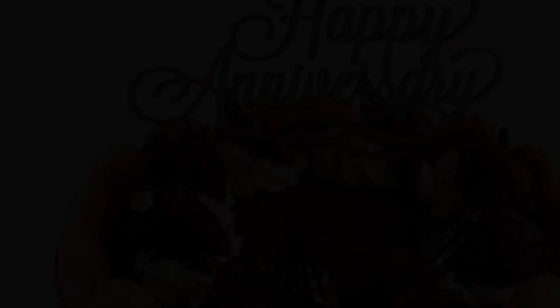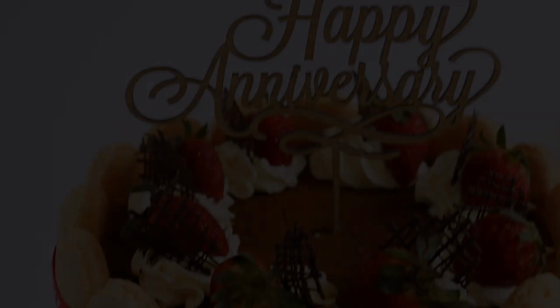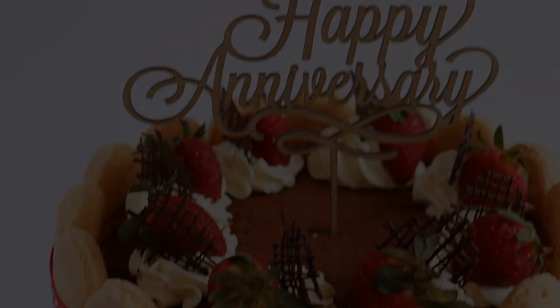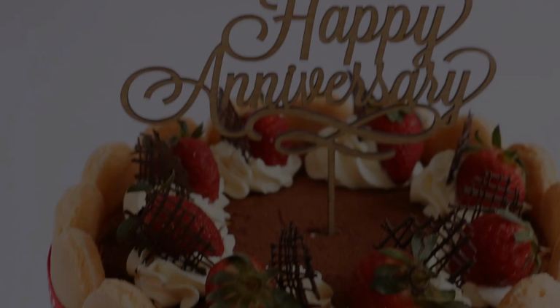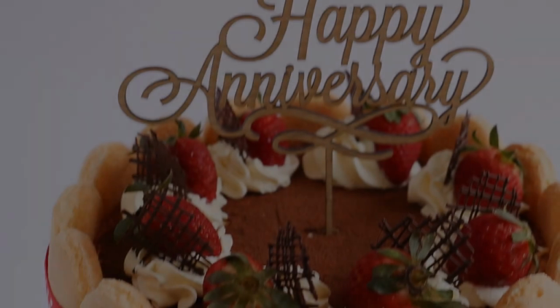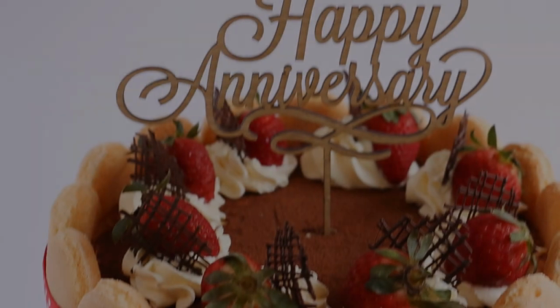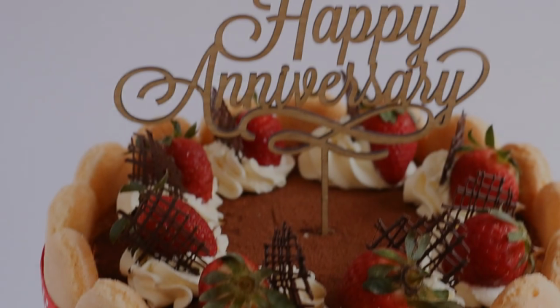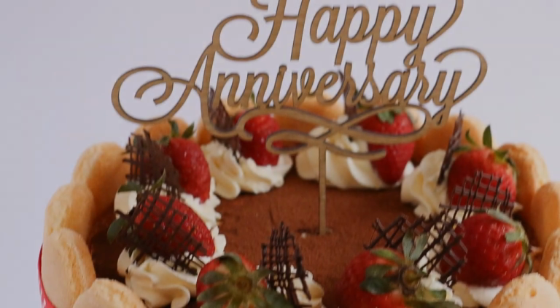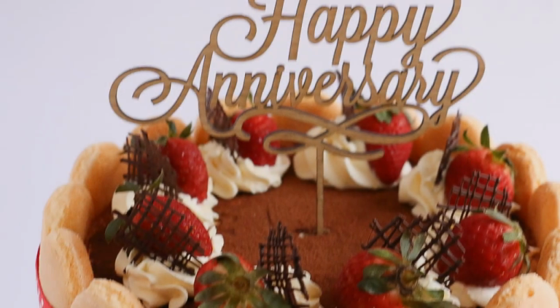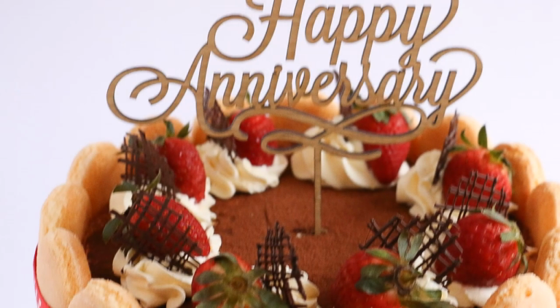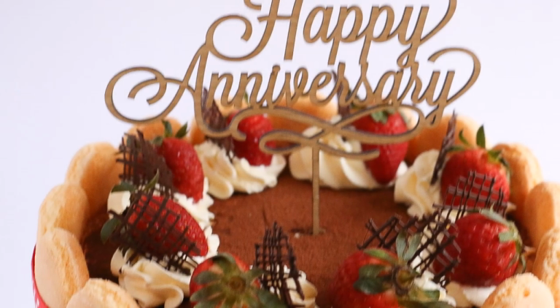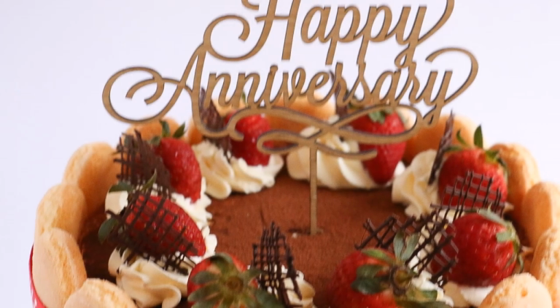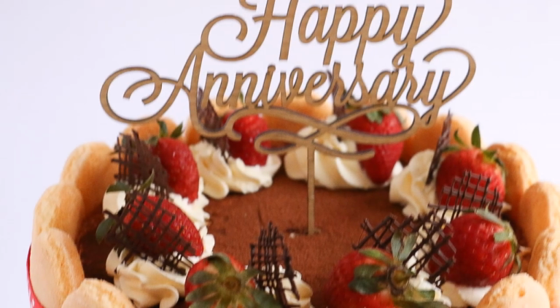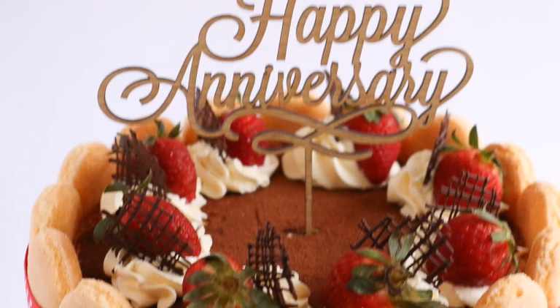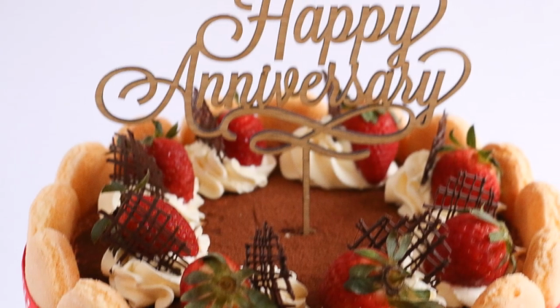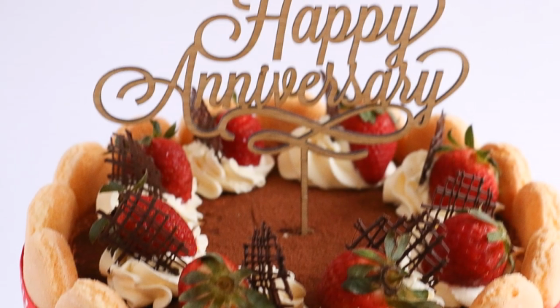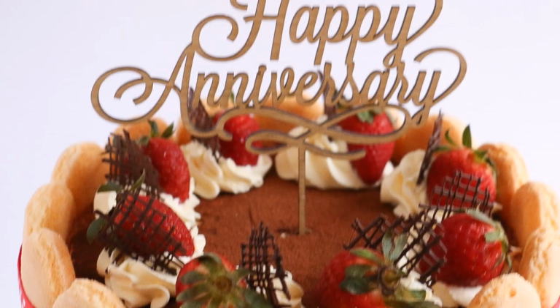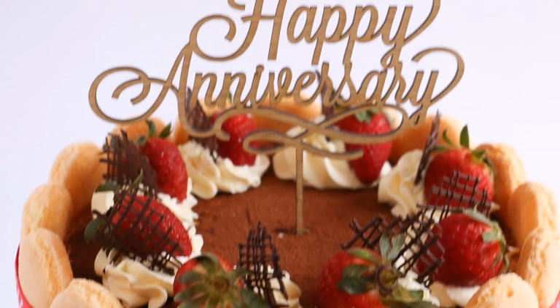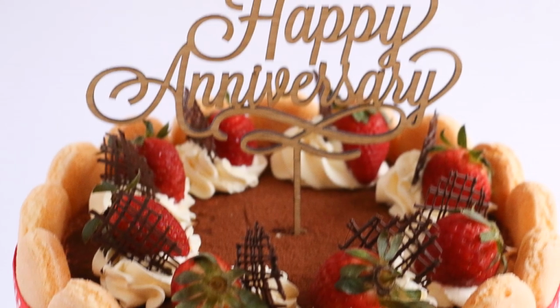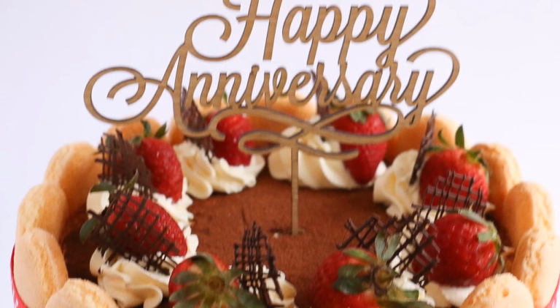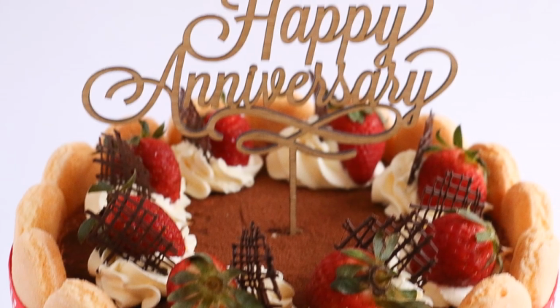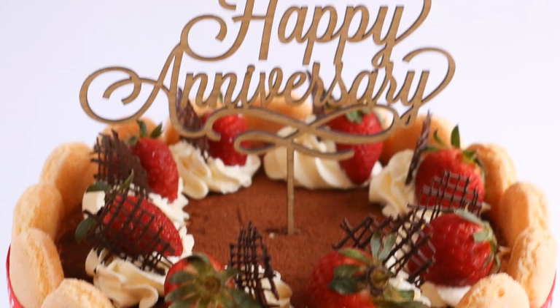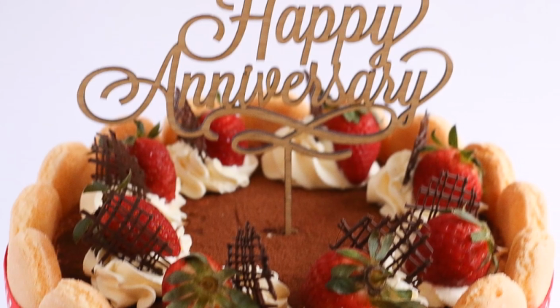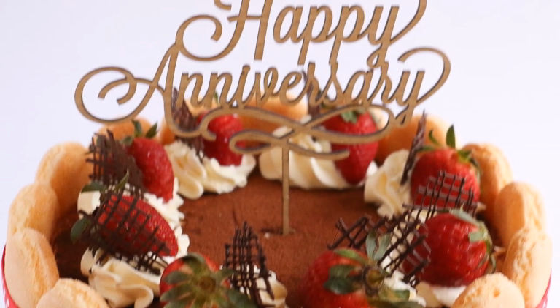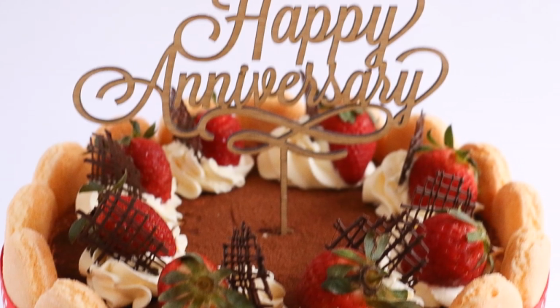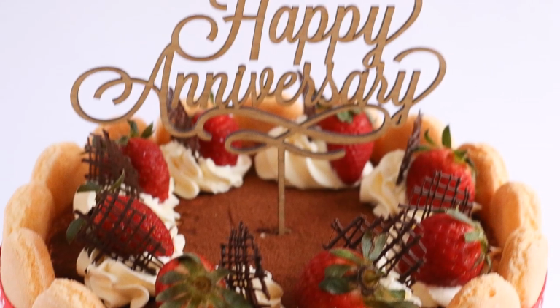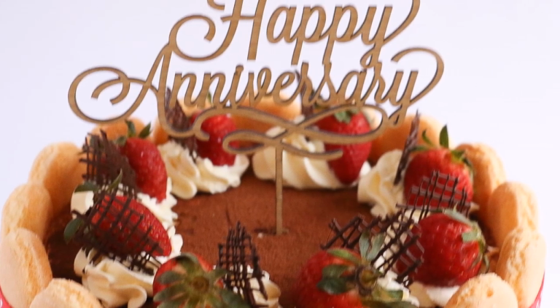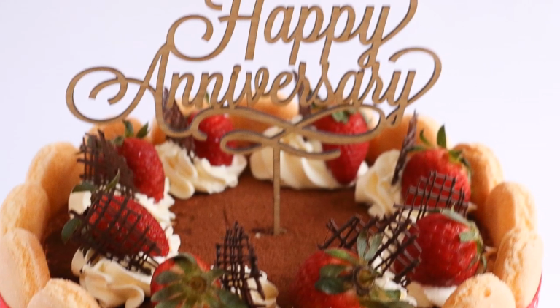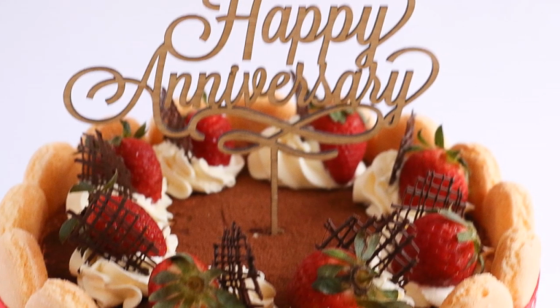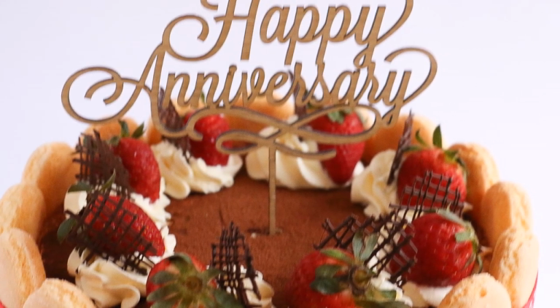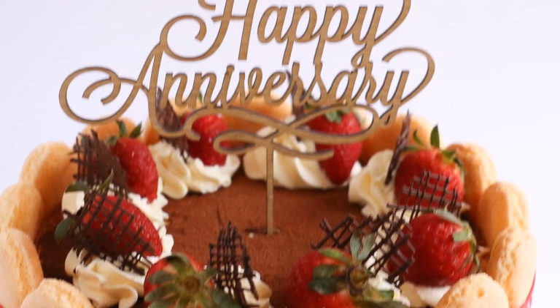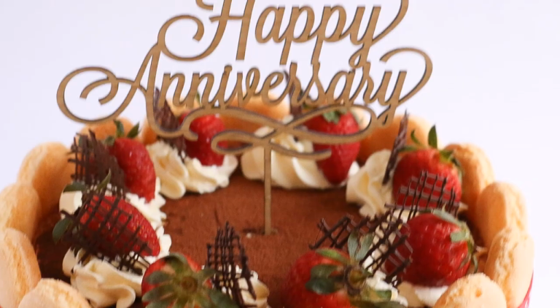Hey guys, welcome to Rosie's Dessert Spot. In this tutorial I'll be teaching you how to make a tiramisu cake.